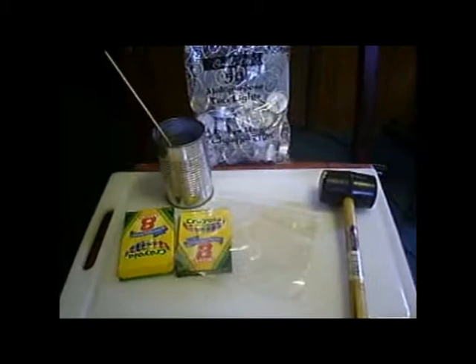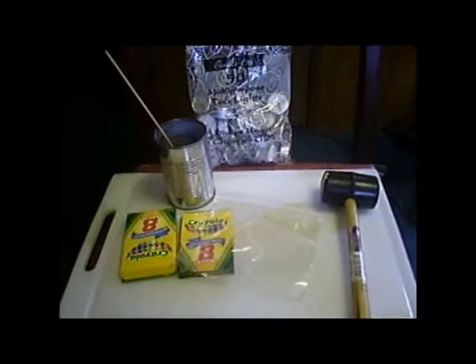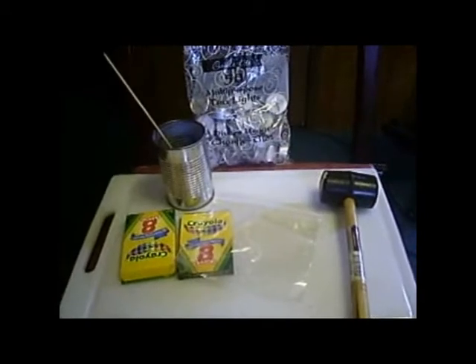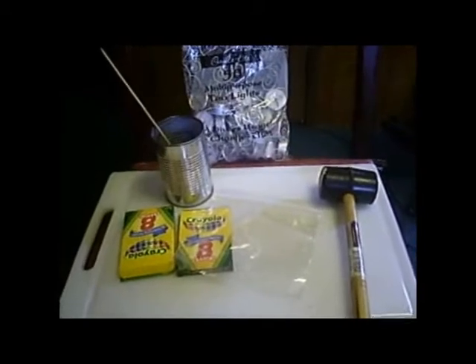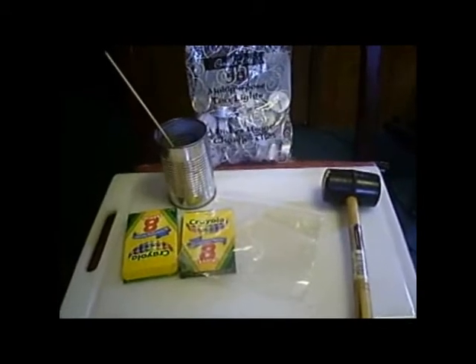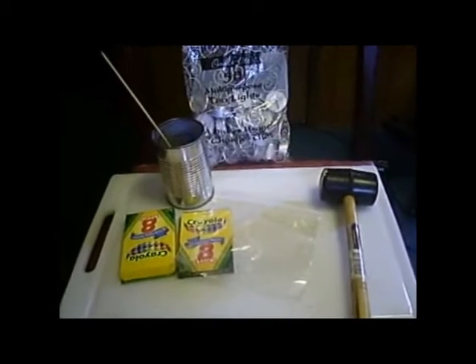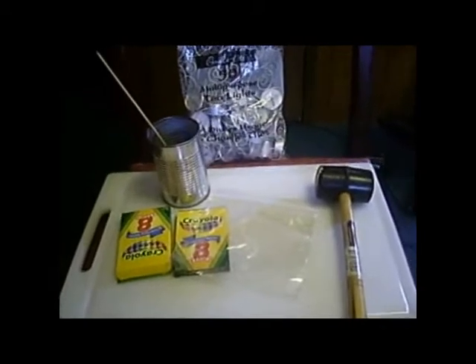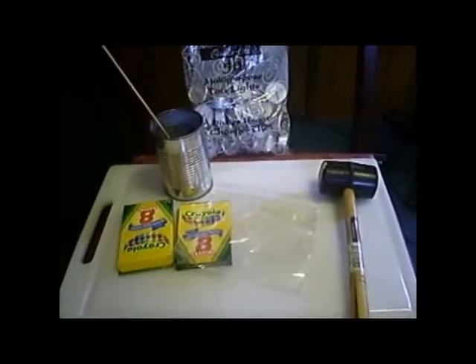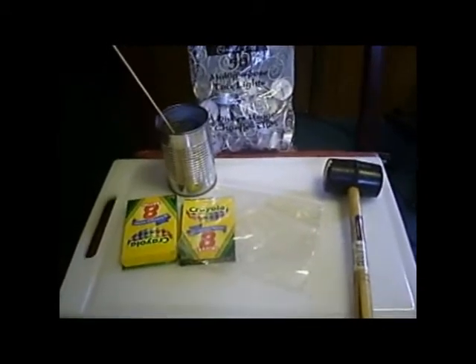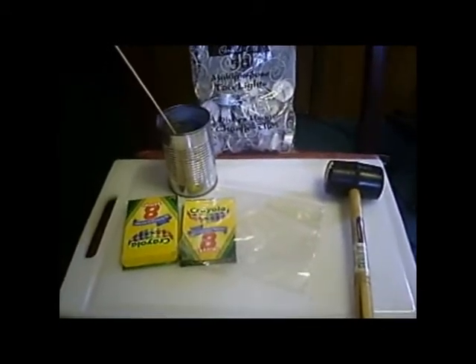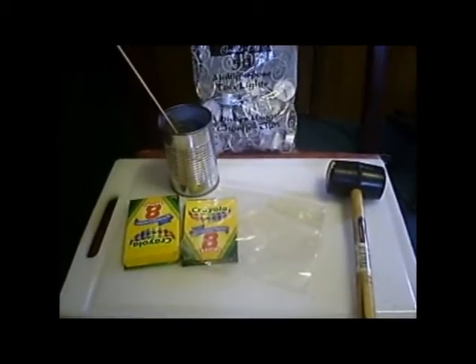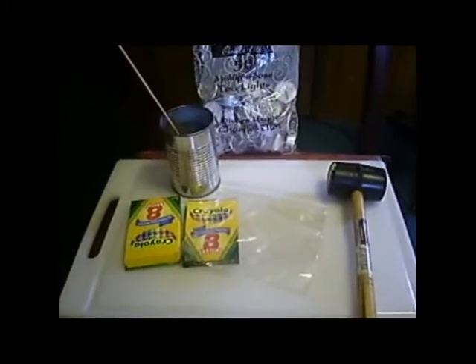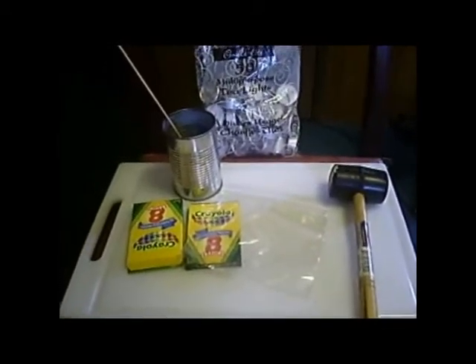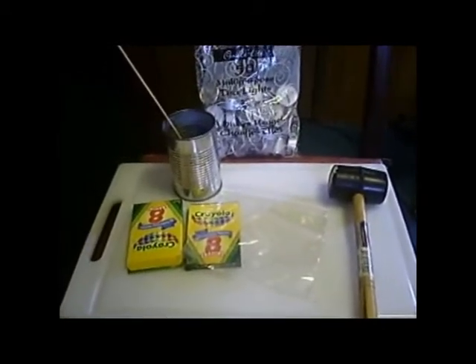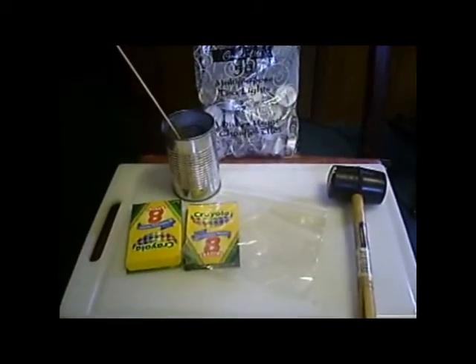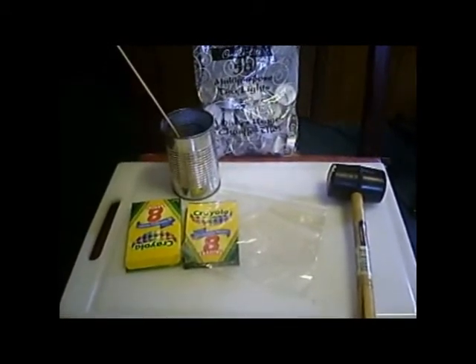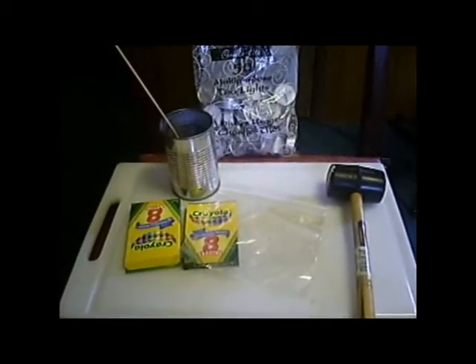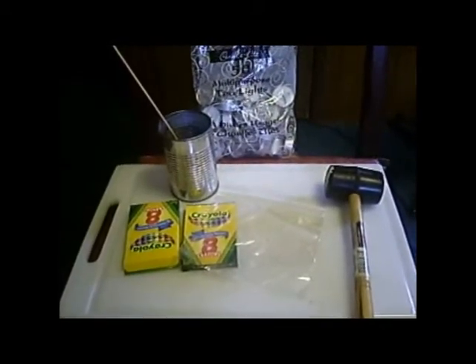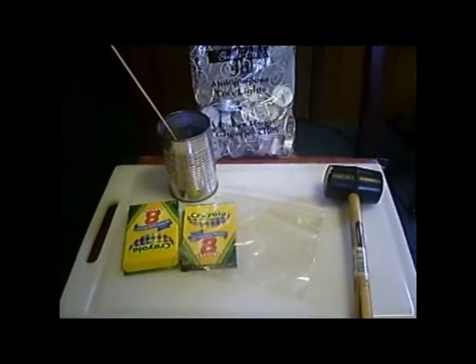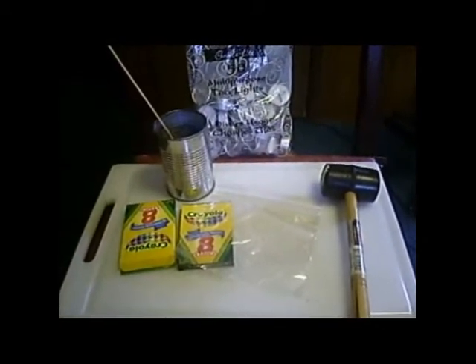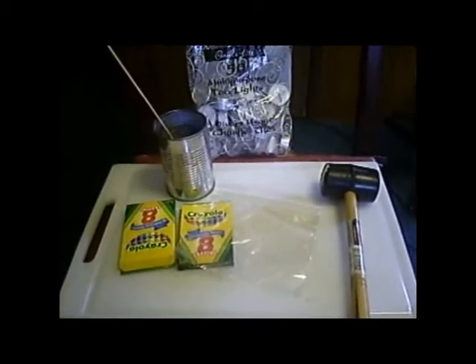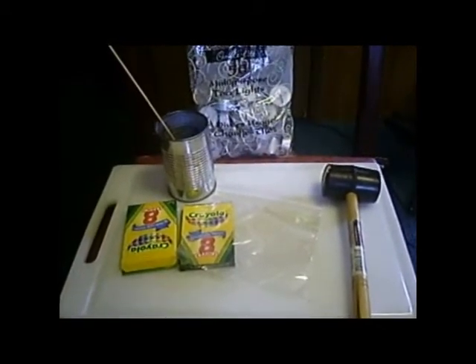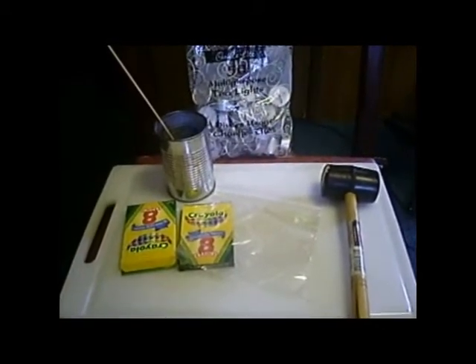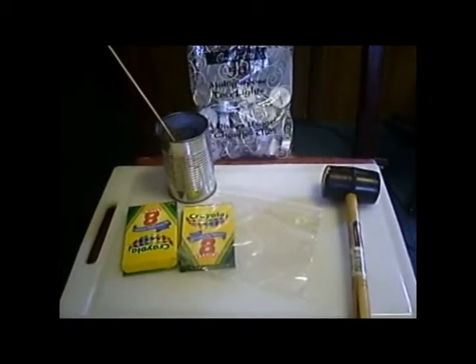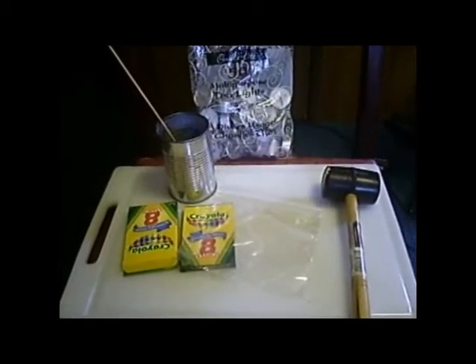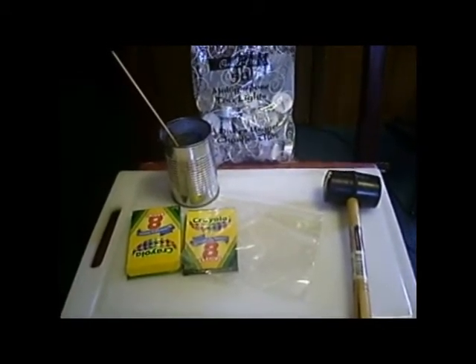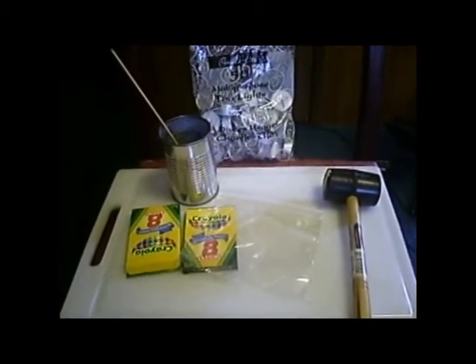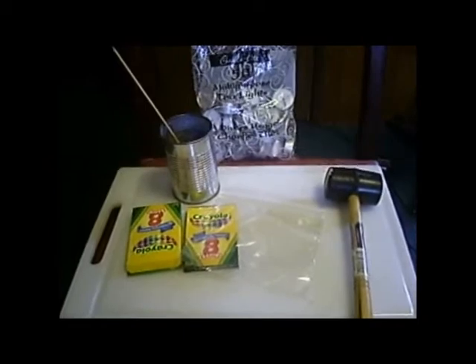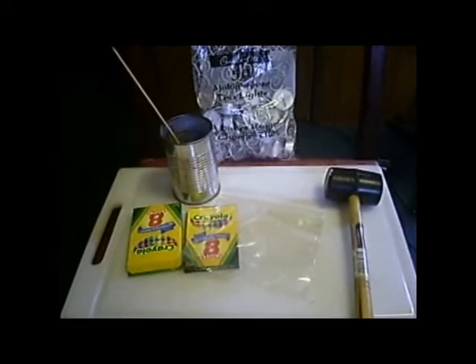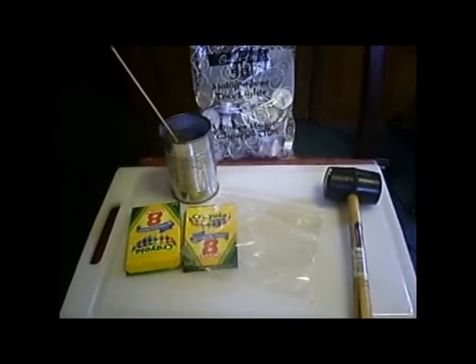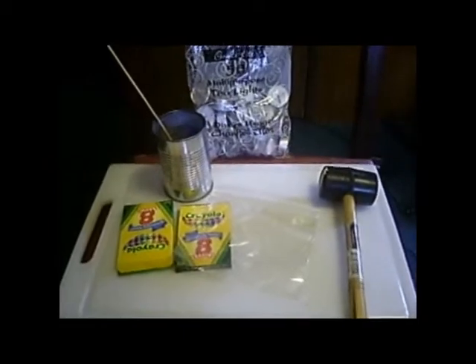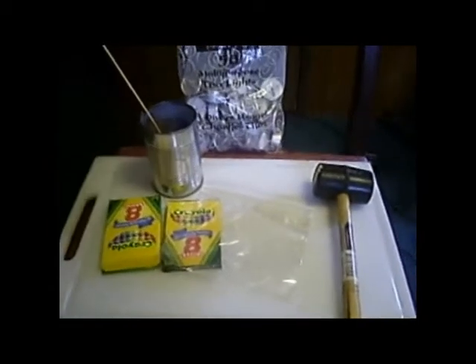Hello YouTube. Today I'm going to be making candle wax for your skateboard or aggressive skates.